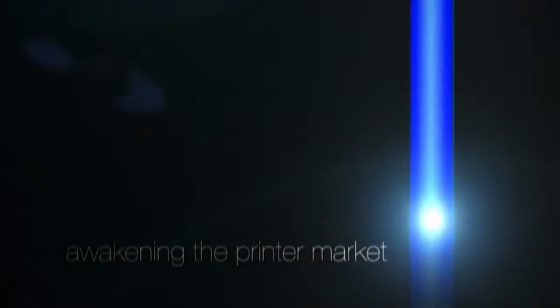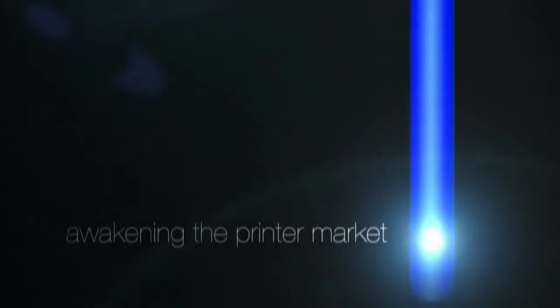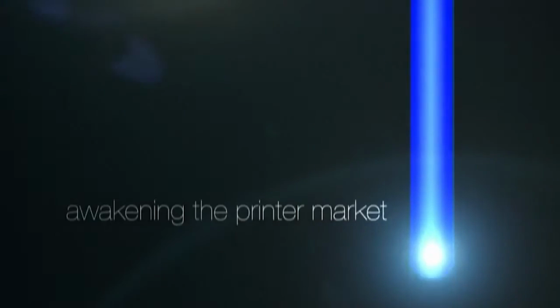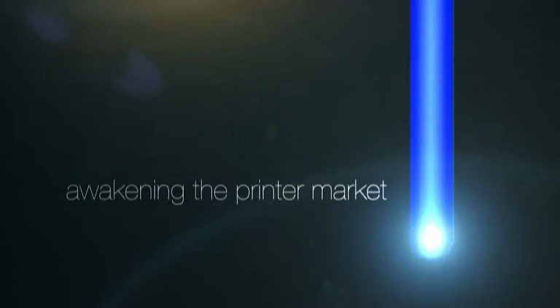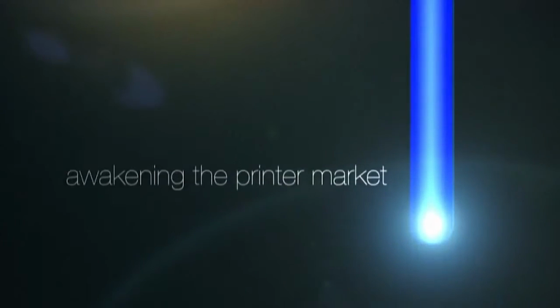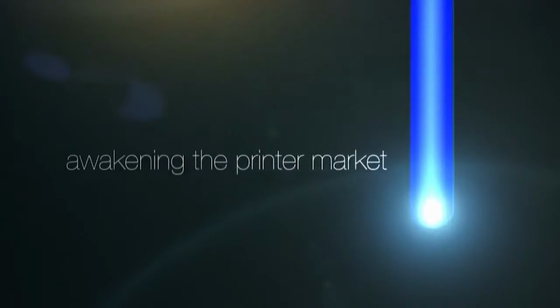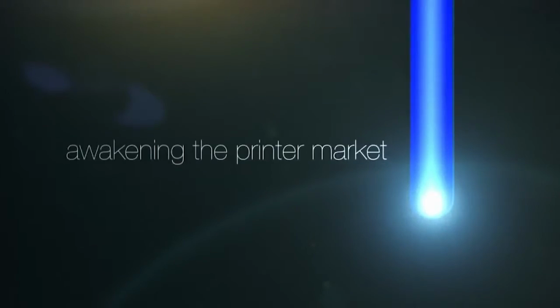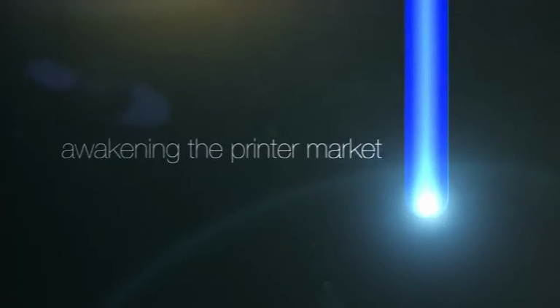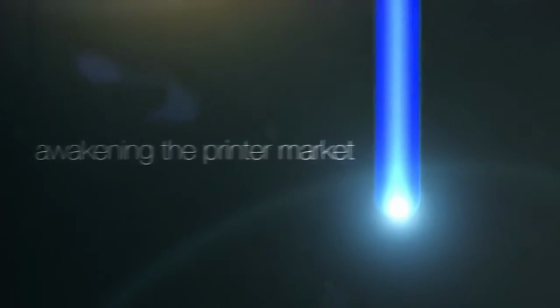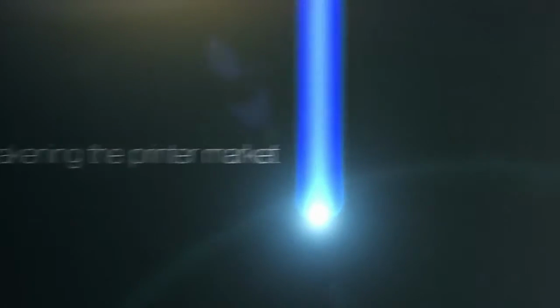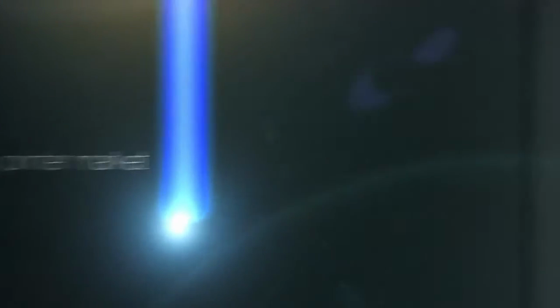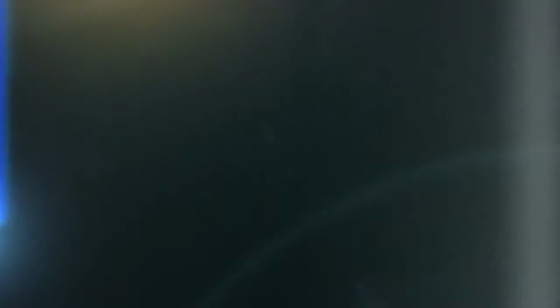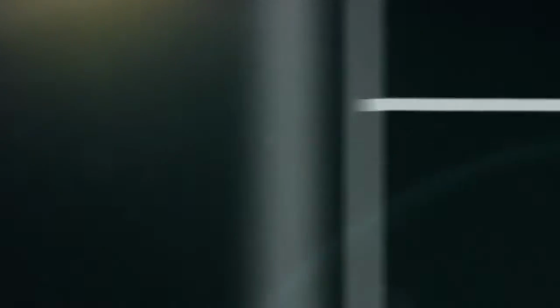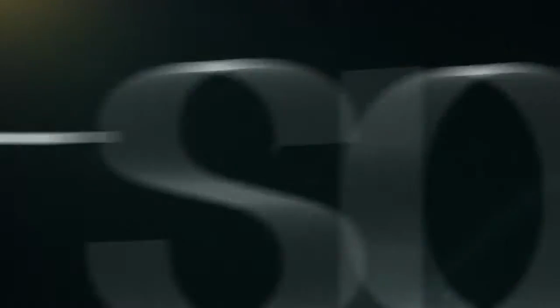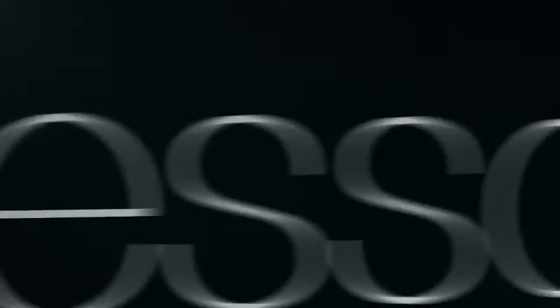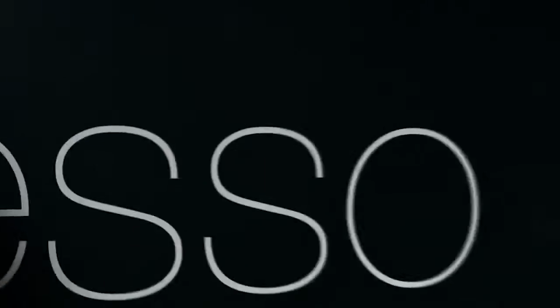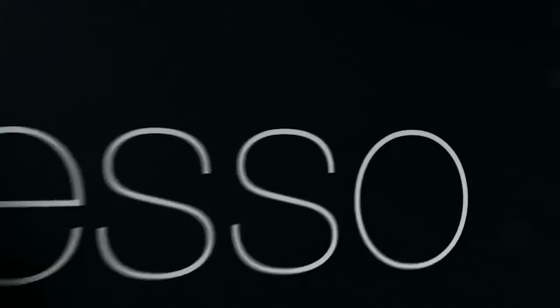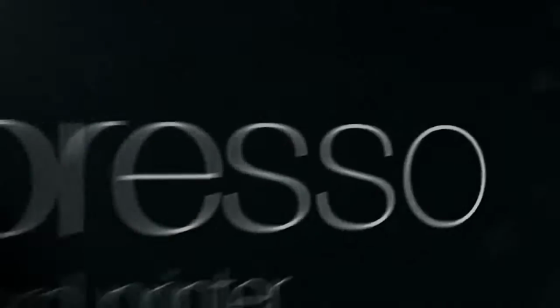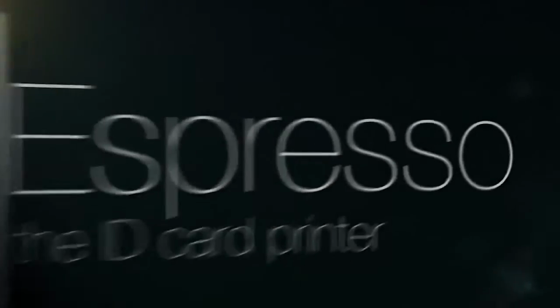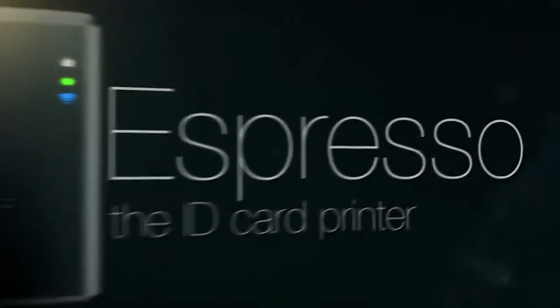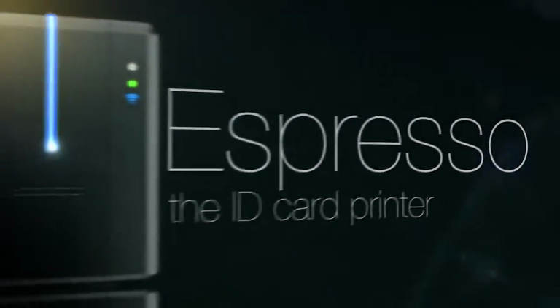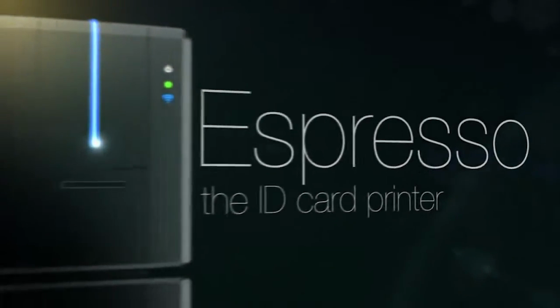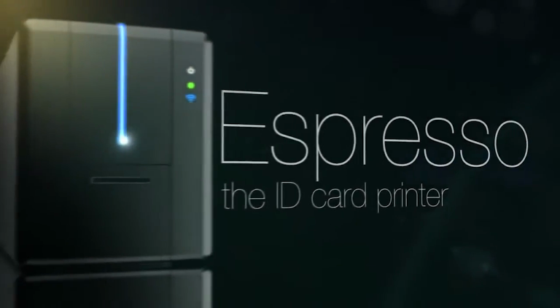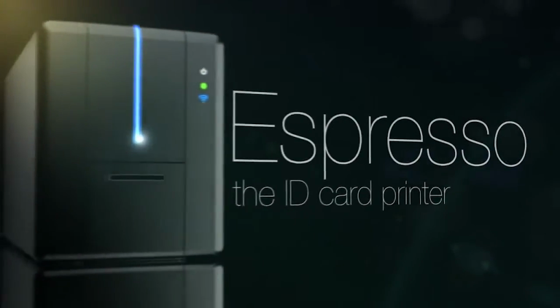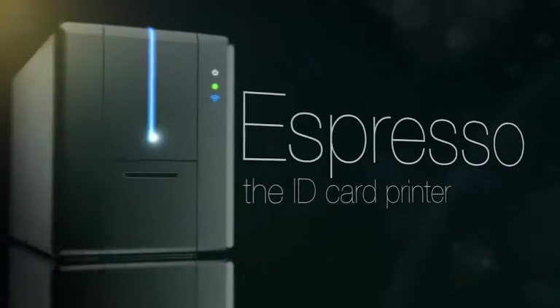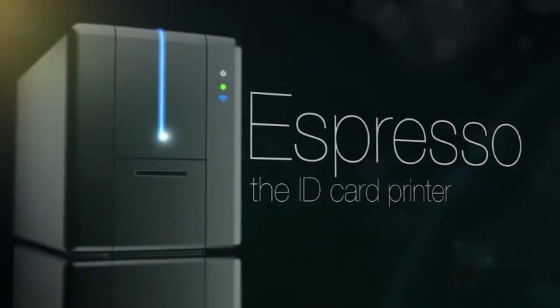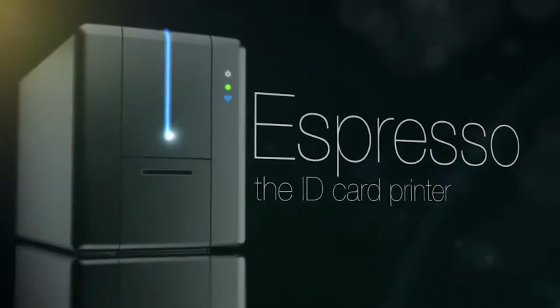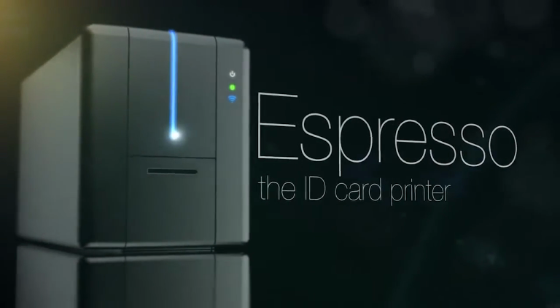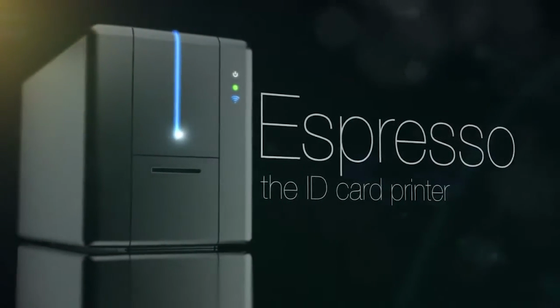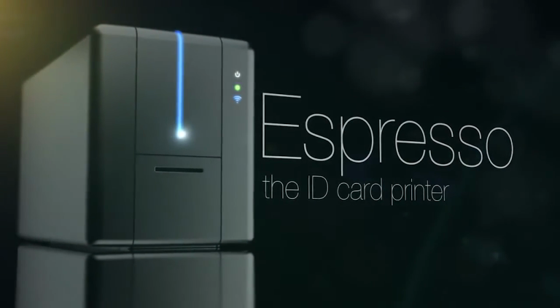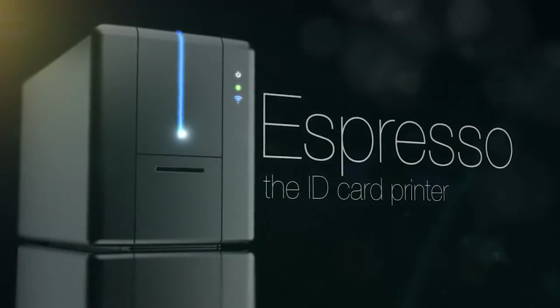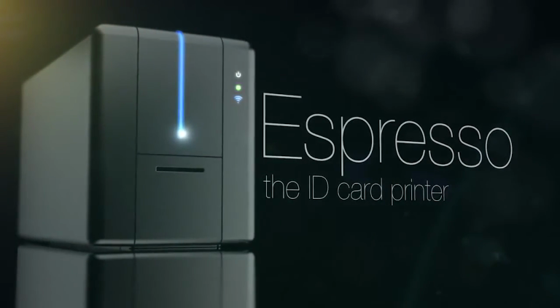Awakening the printer market — Espresso, the ID card printer.